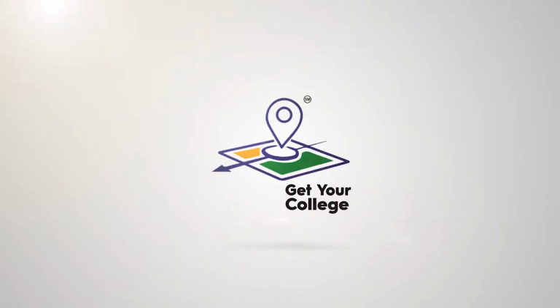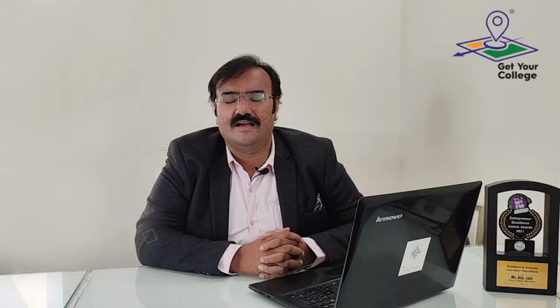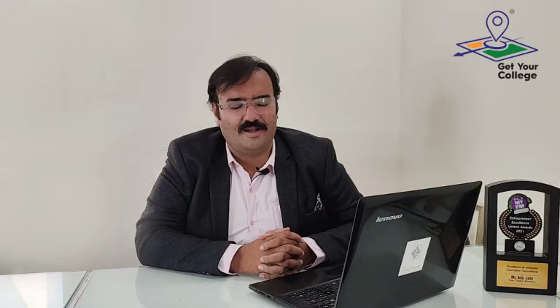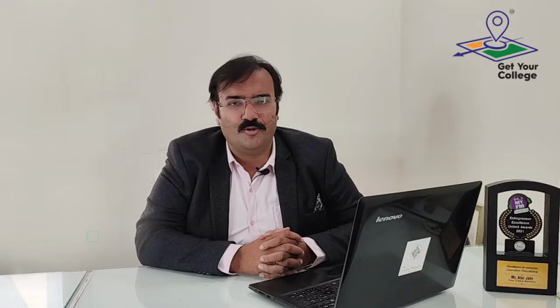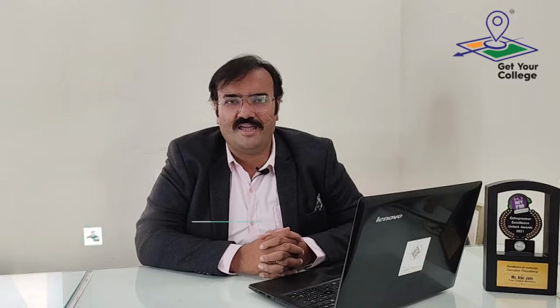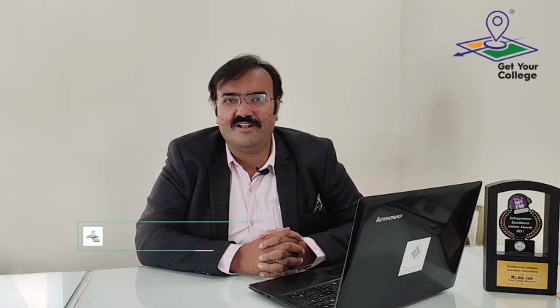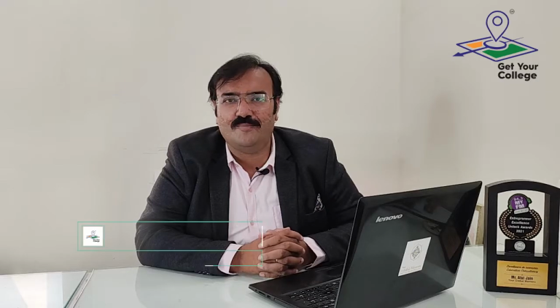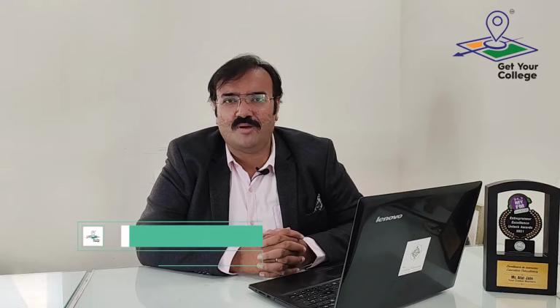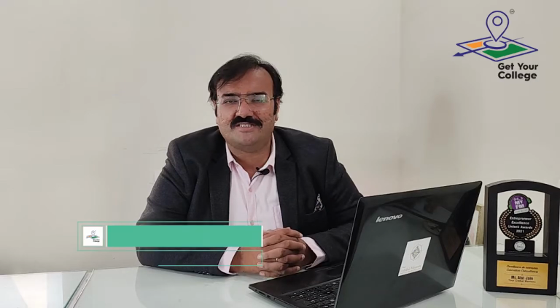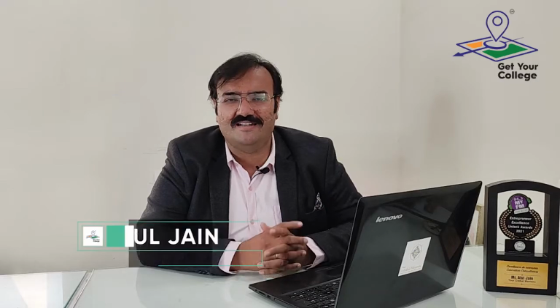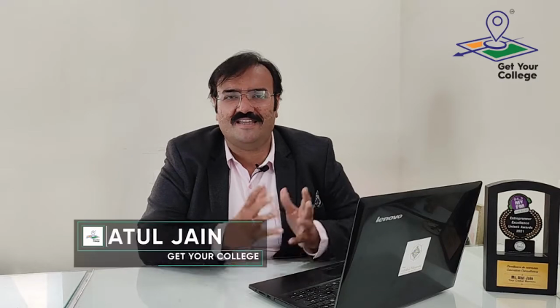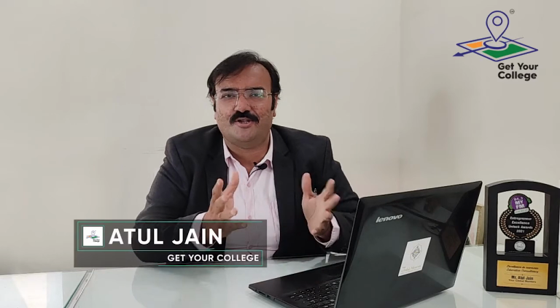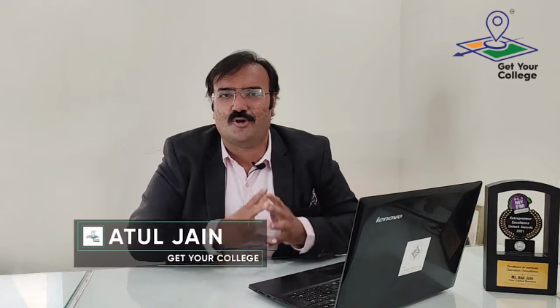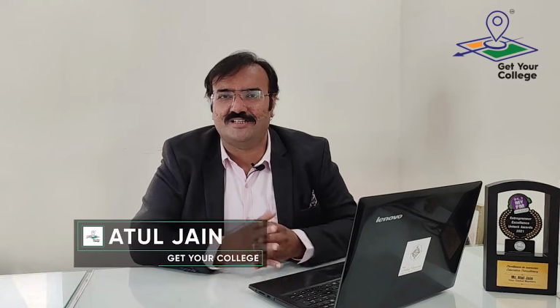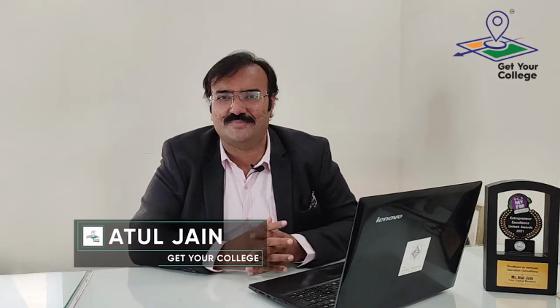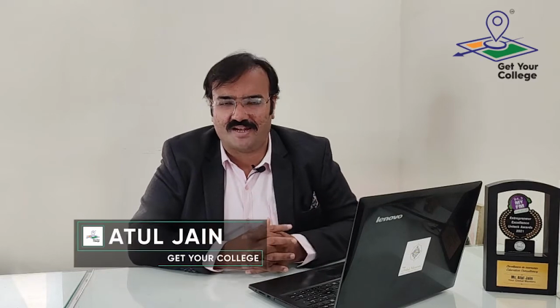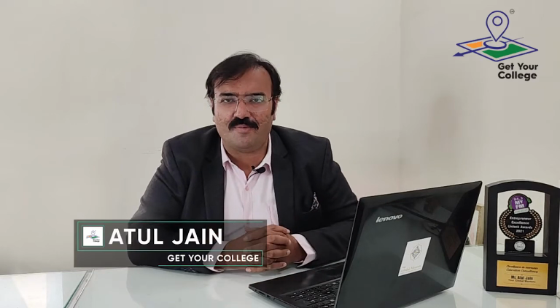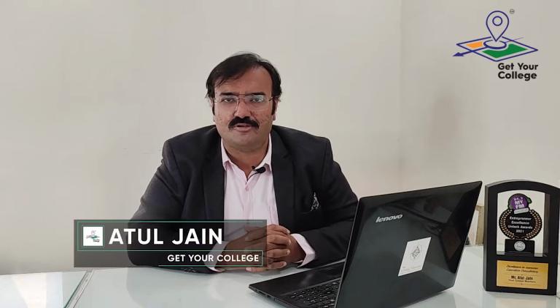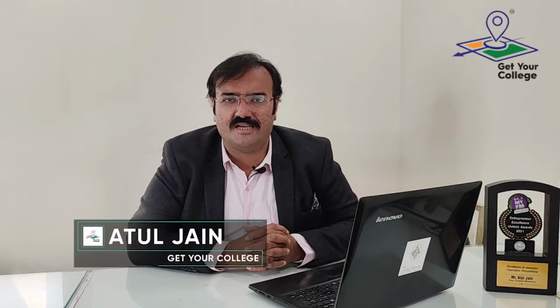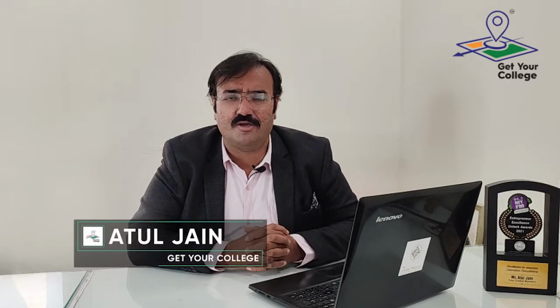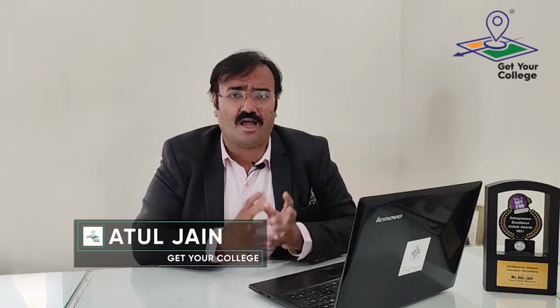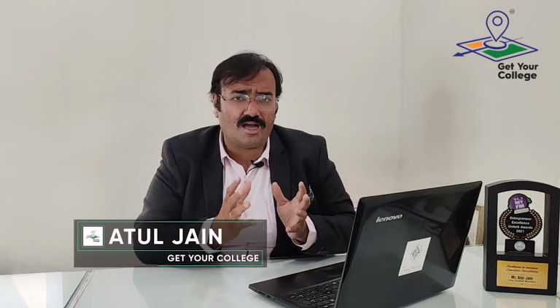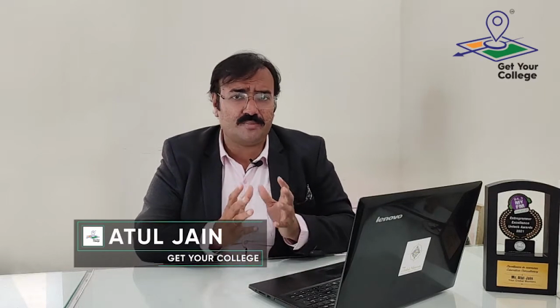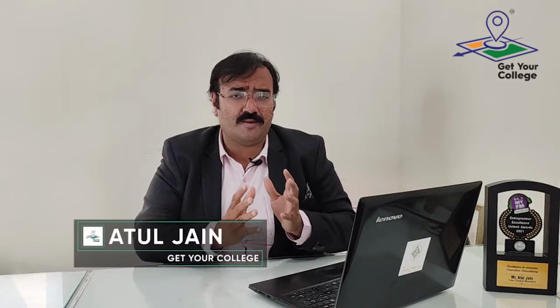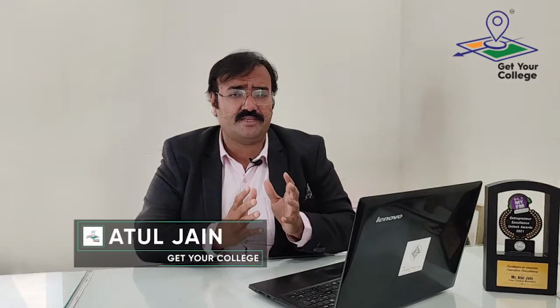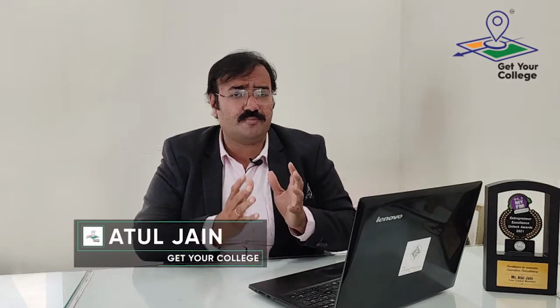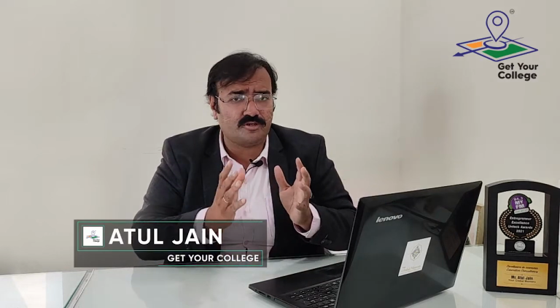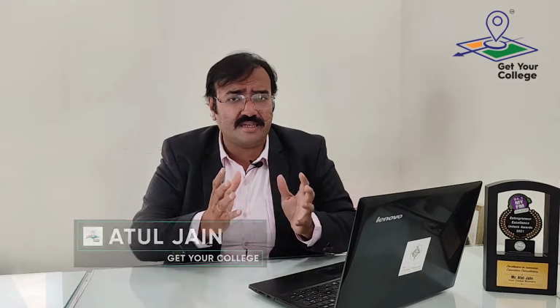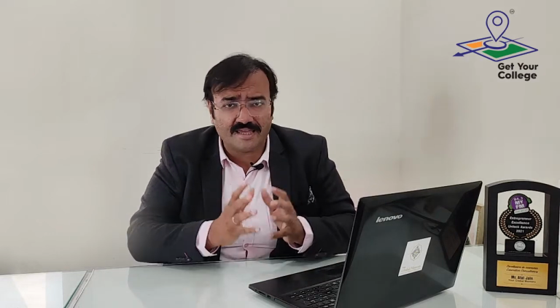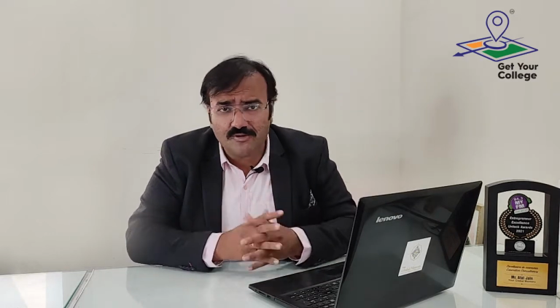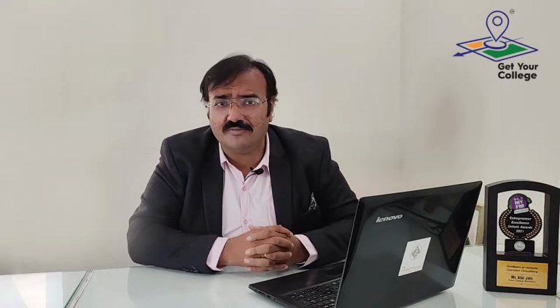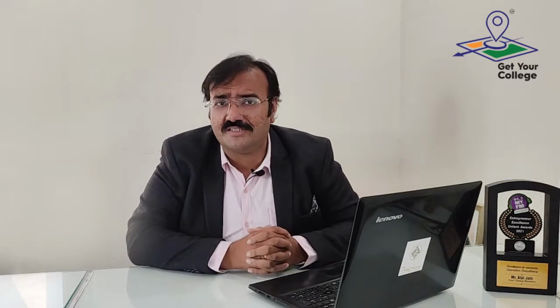Hello and welcome to my channel, Get Your College. My name is Atul Jain and today I am going to talk to you about a very new university.